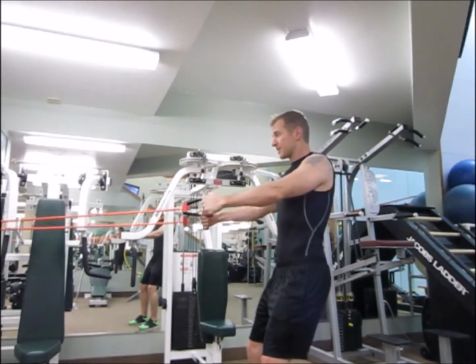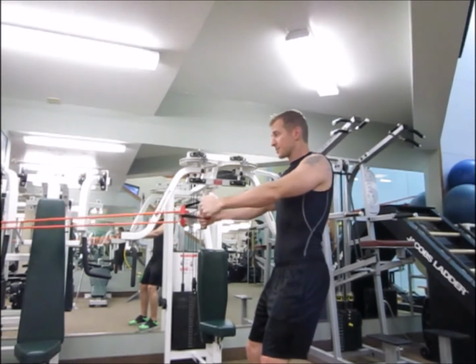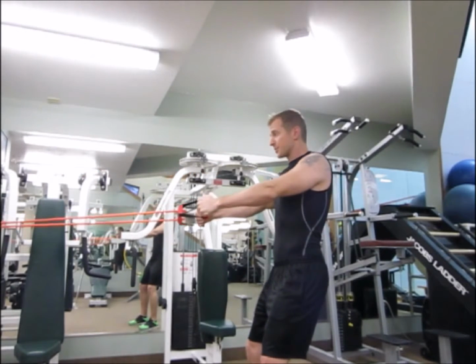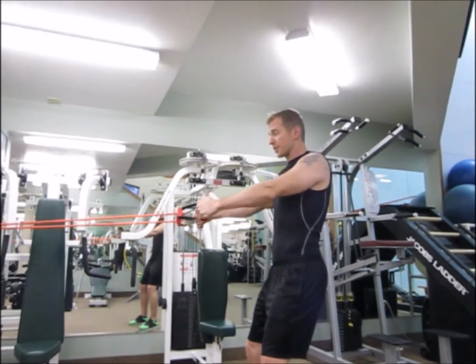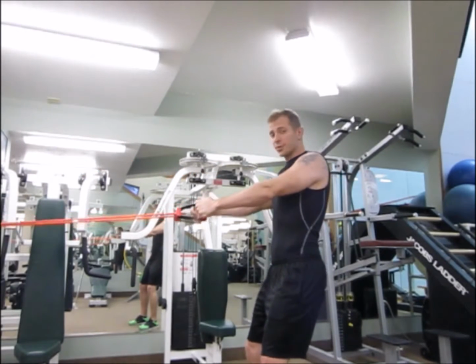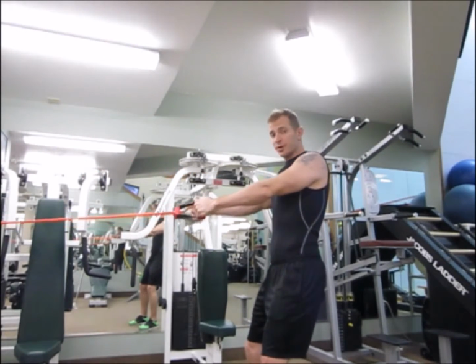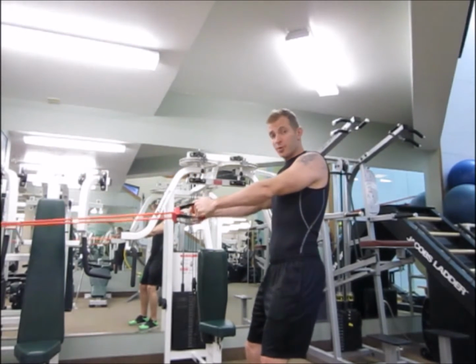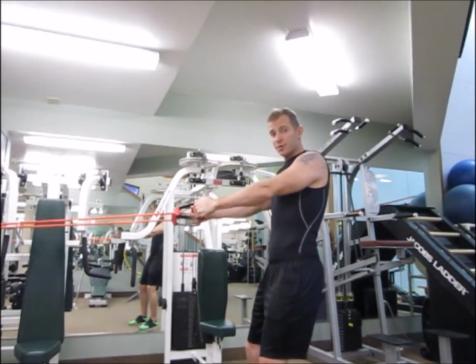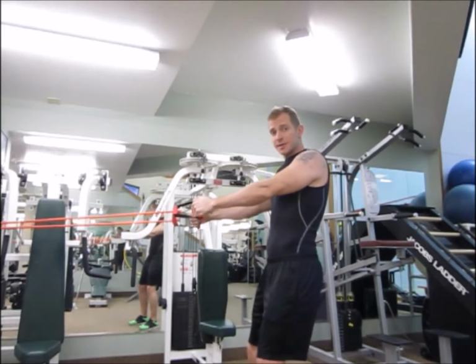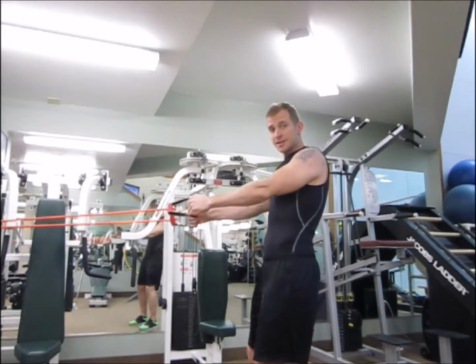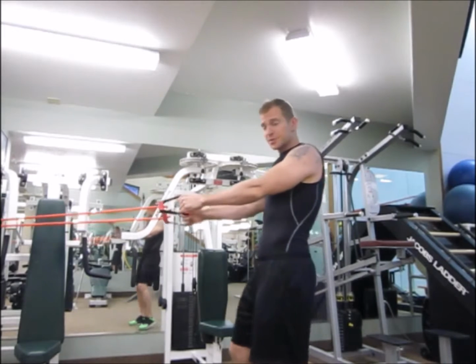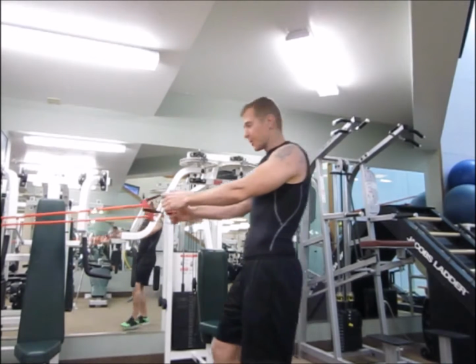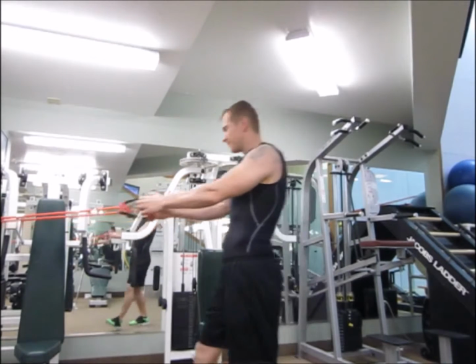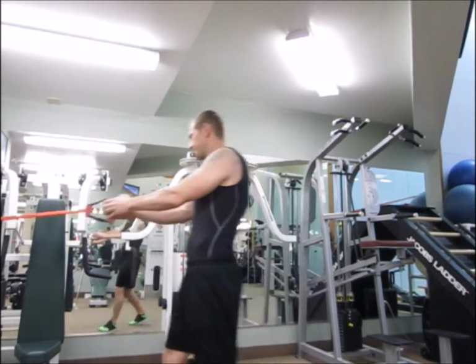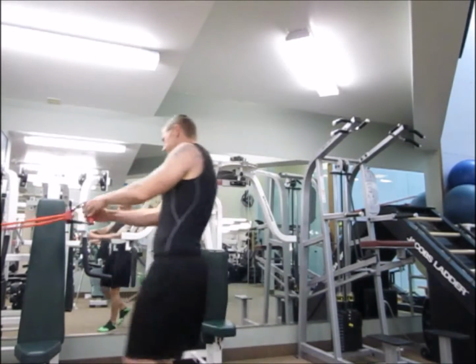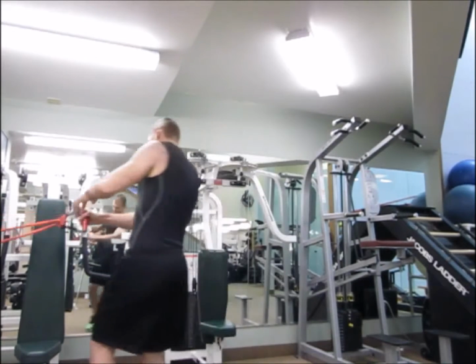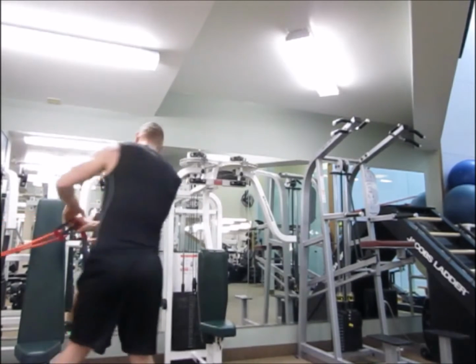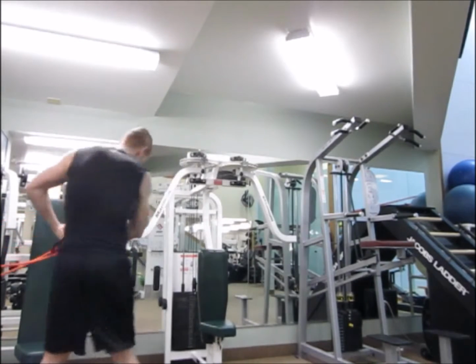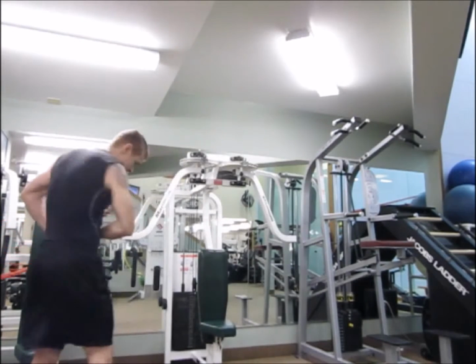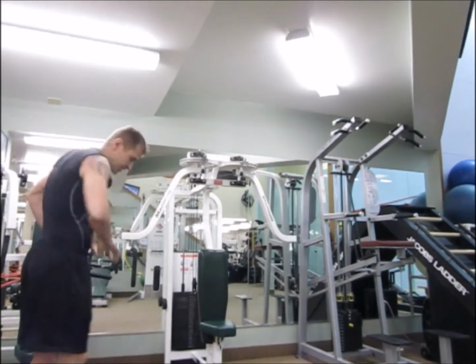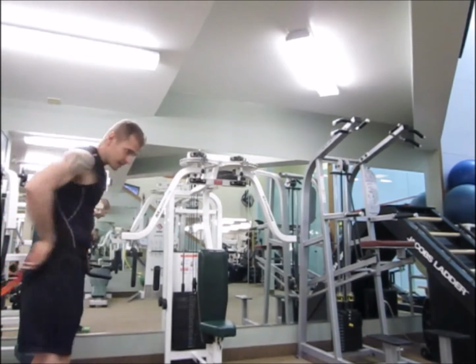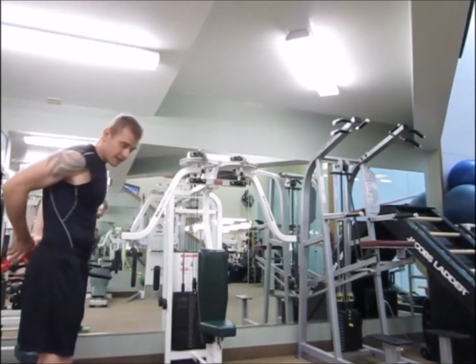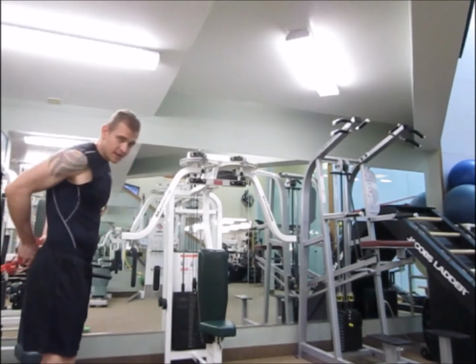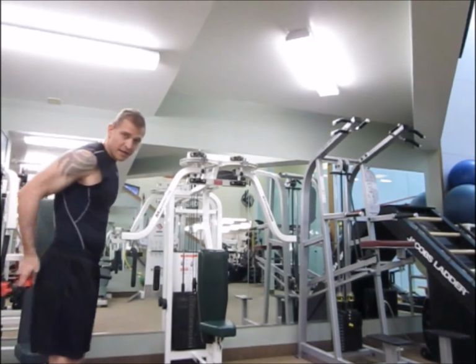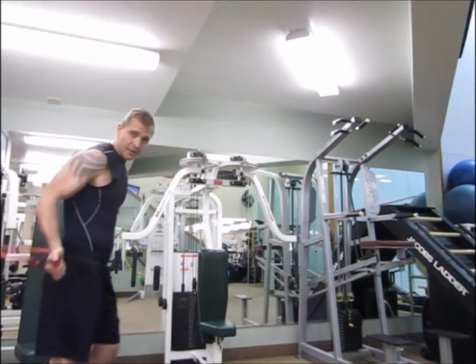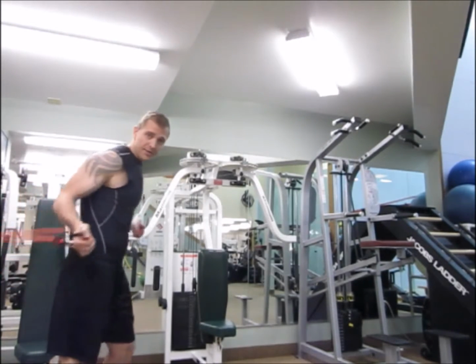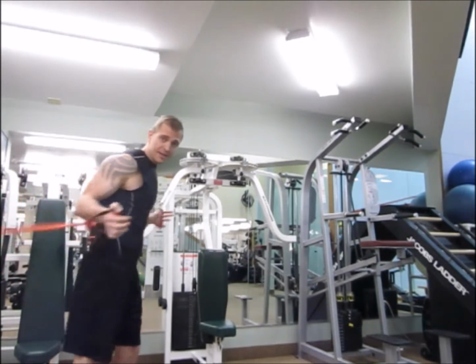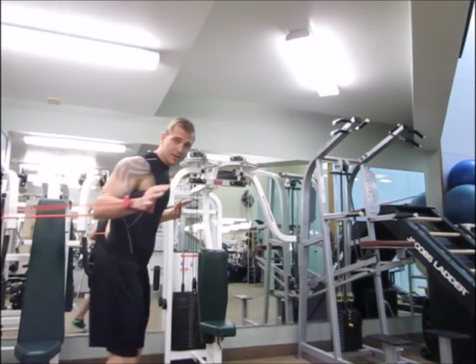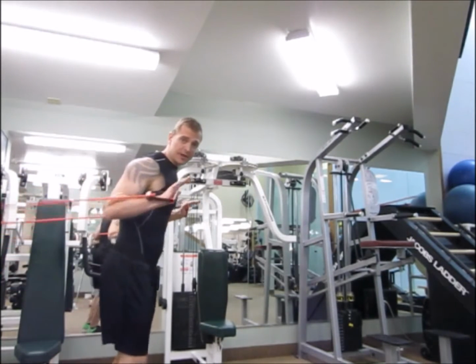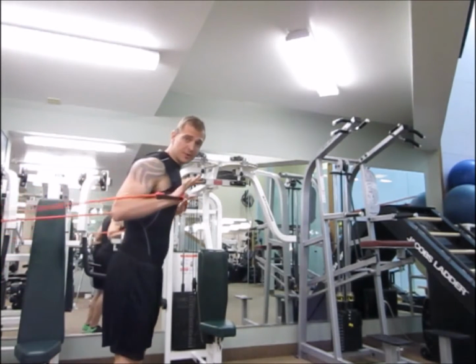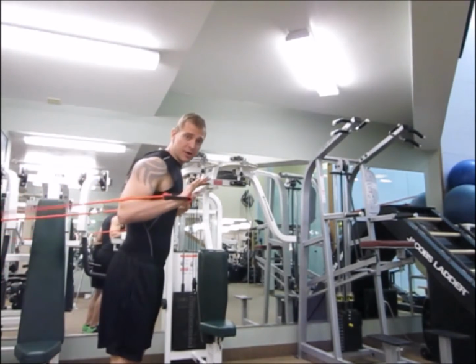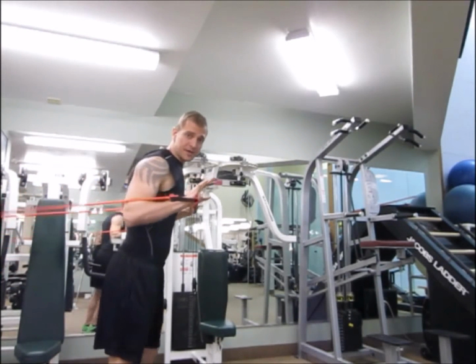So that's one circuit through on the rows — that's just one. Now I'm going to face the other way and do the pressing.